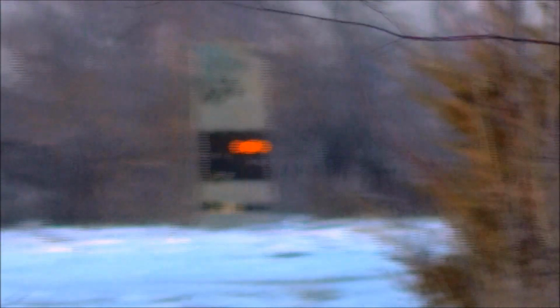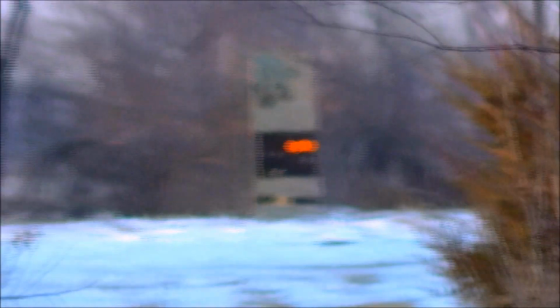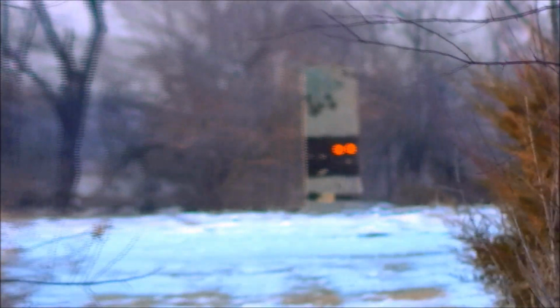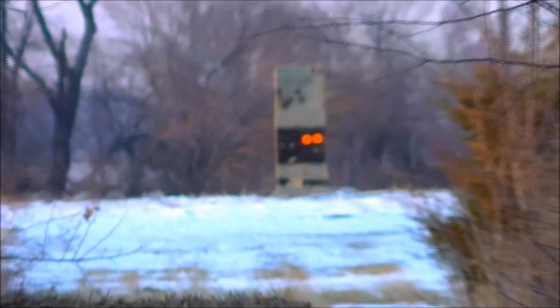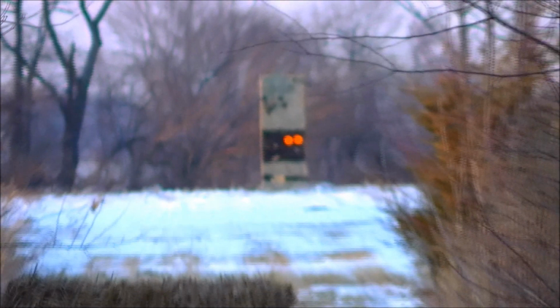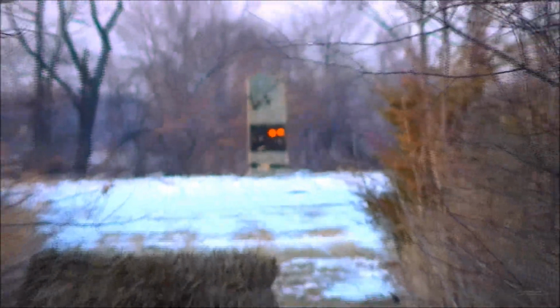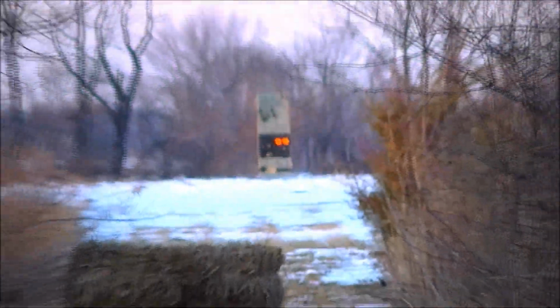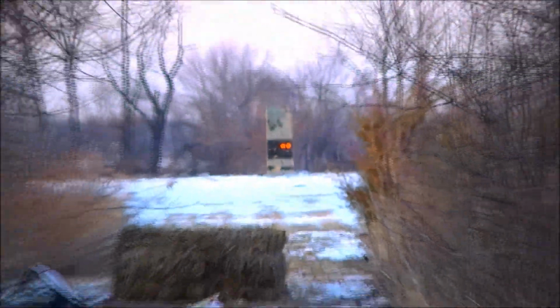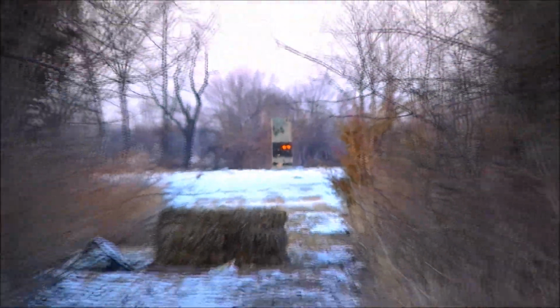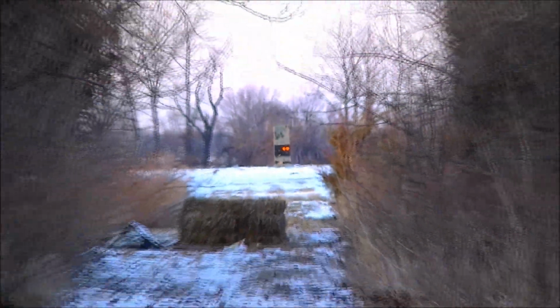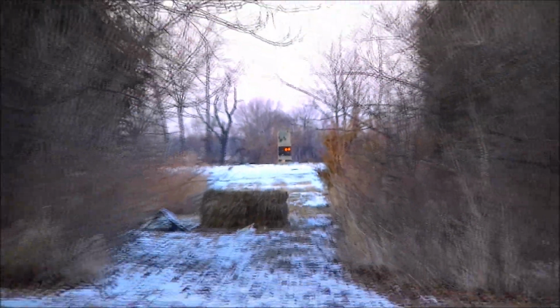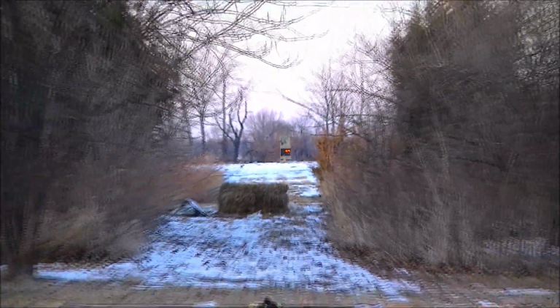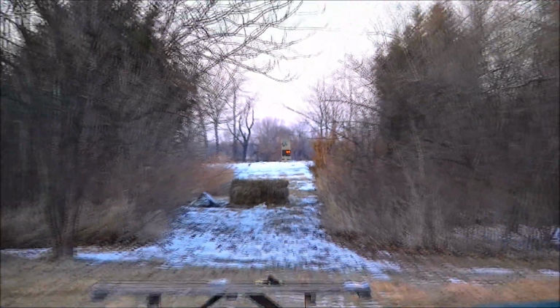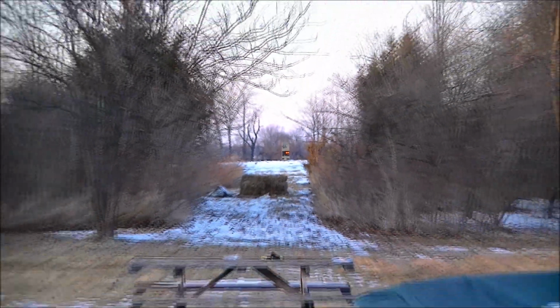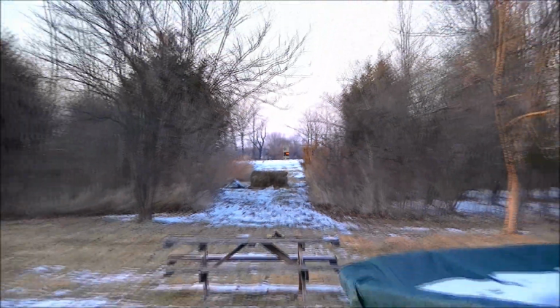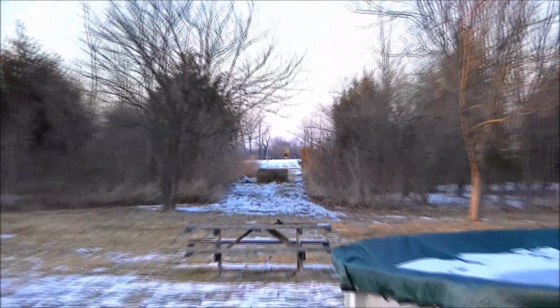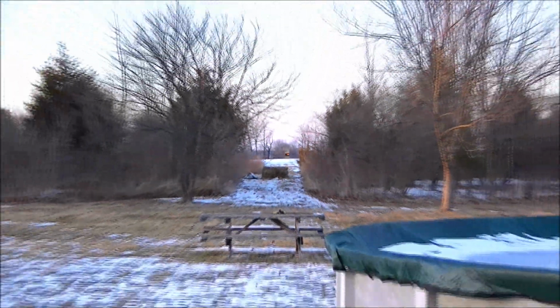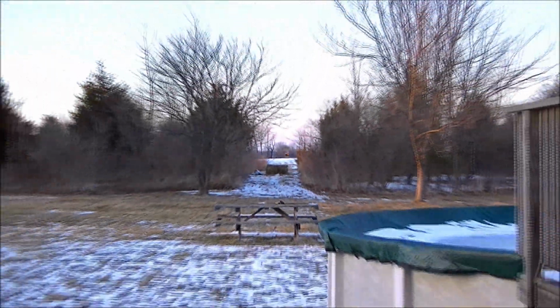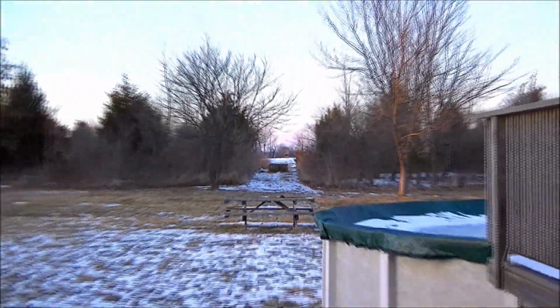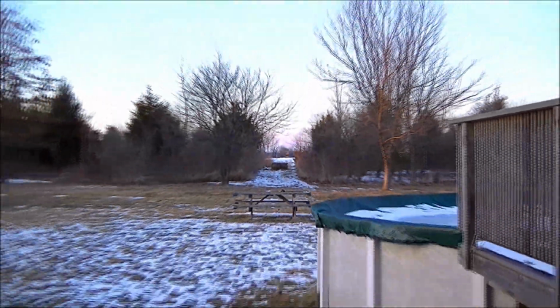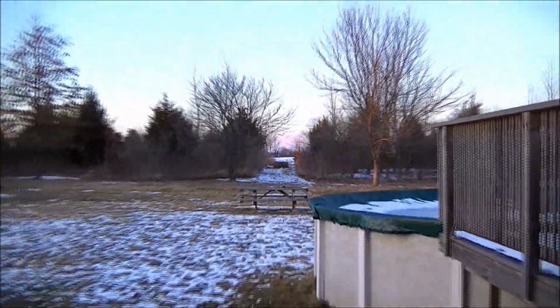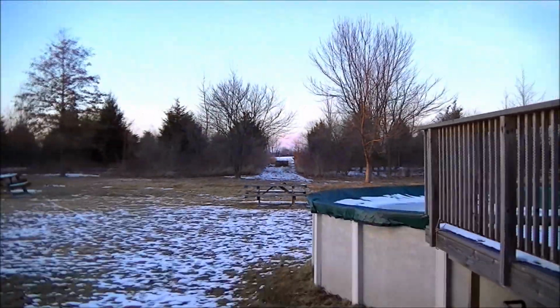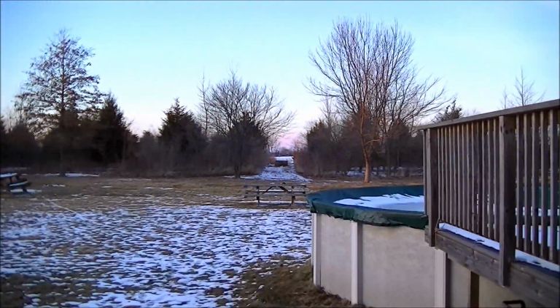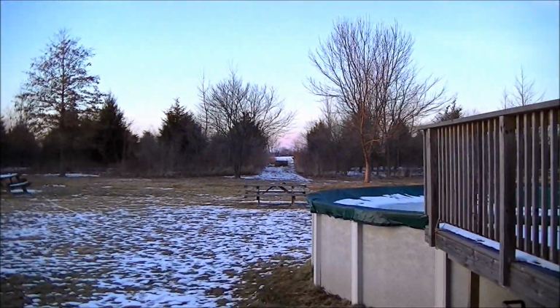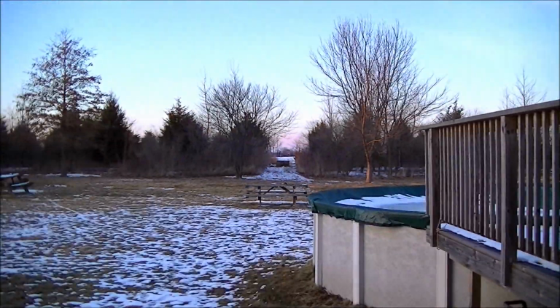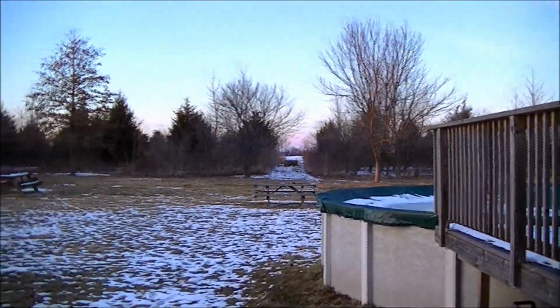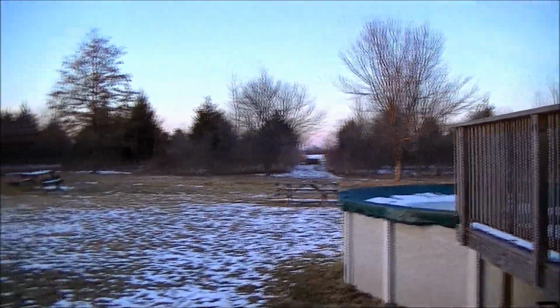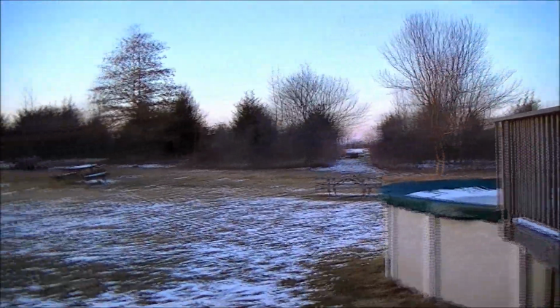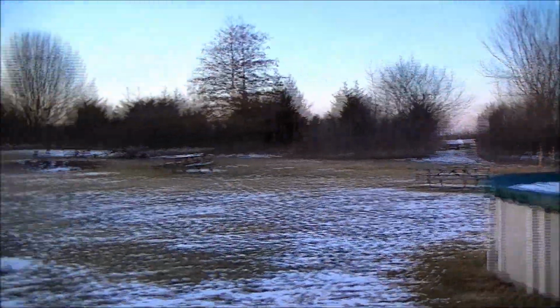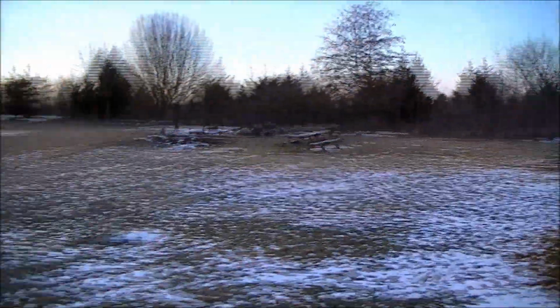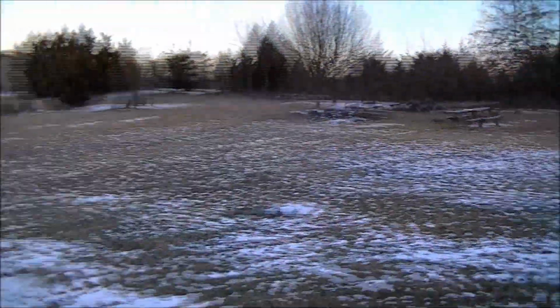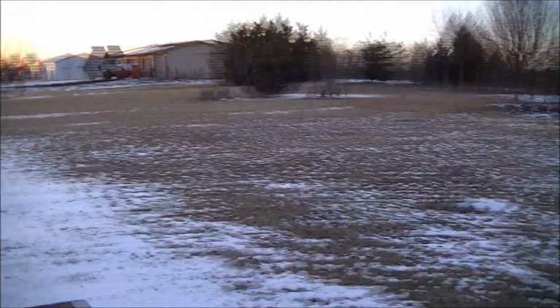Alright guys, we're going to walk all the way down there, bring the camera with us, and see what it looks like.